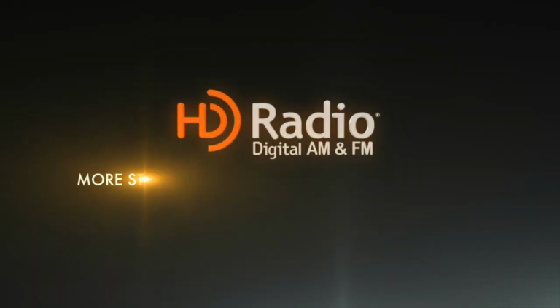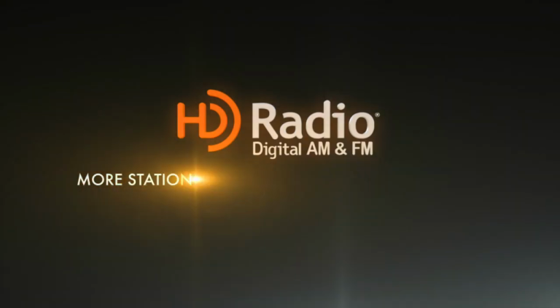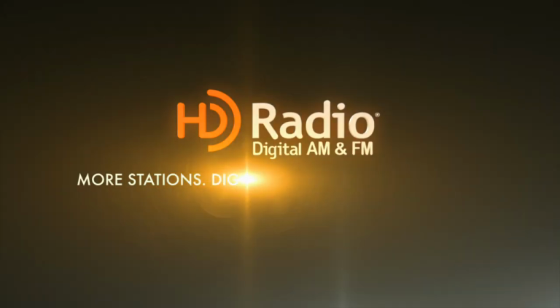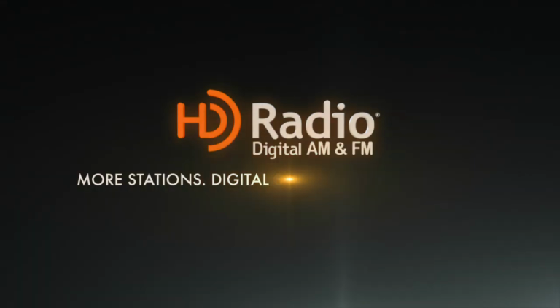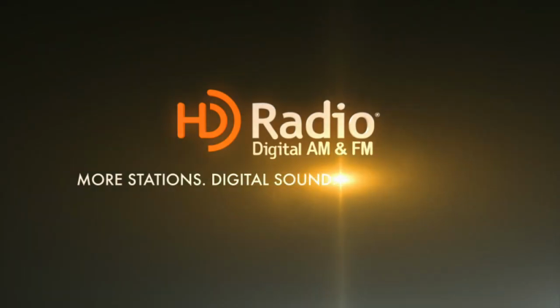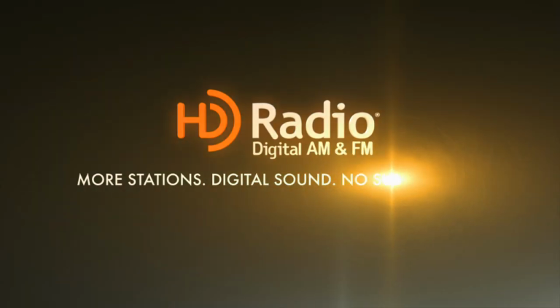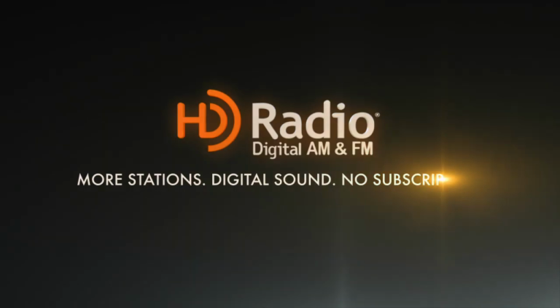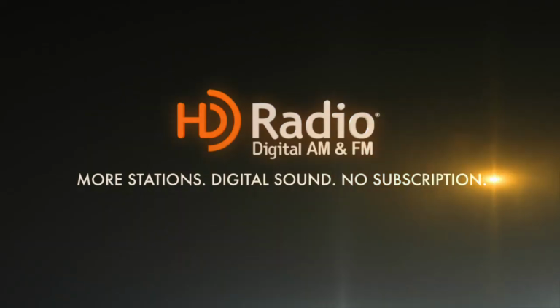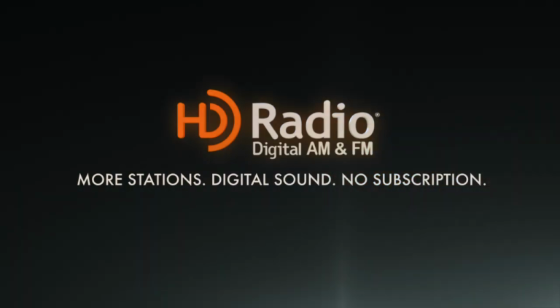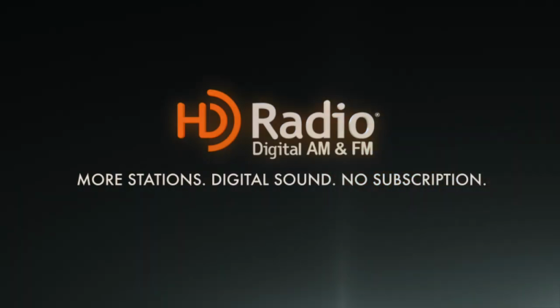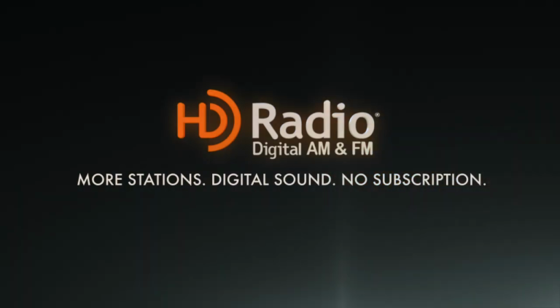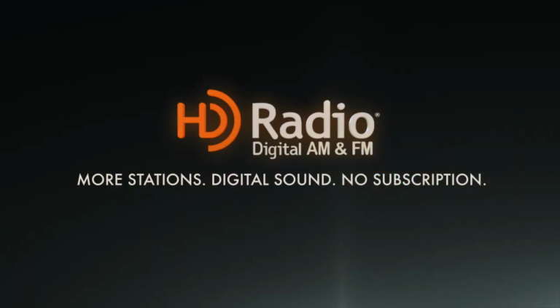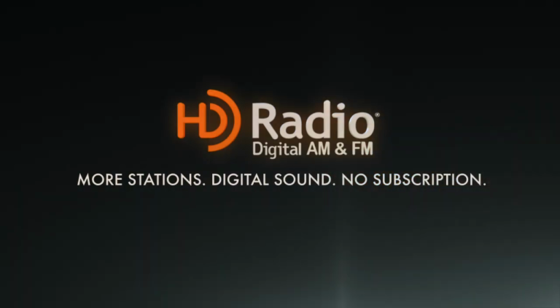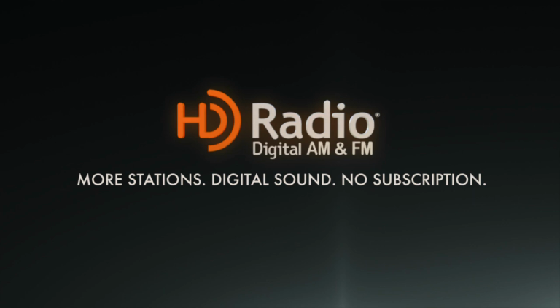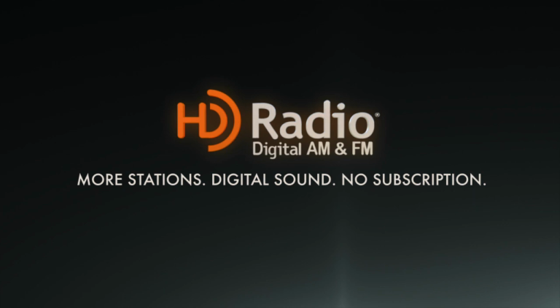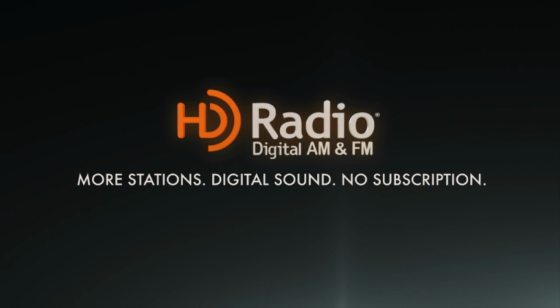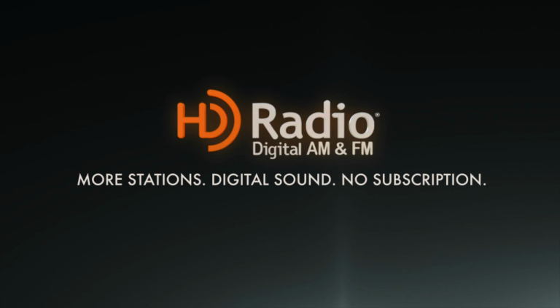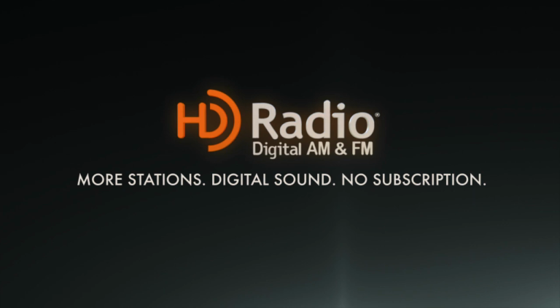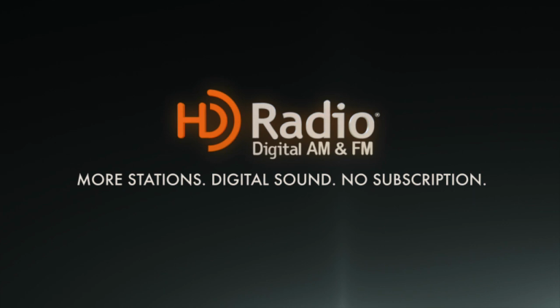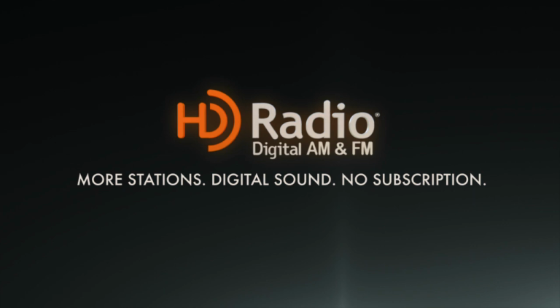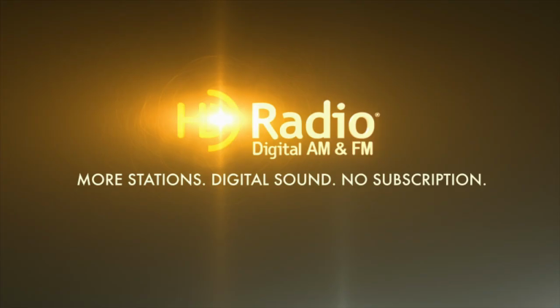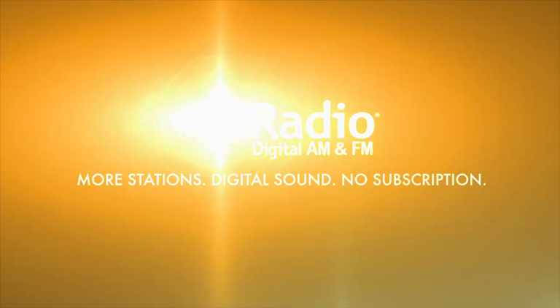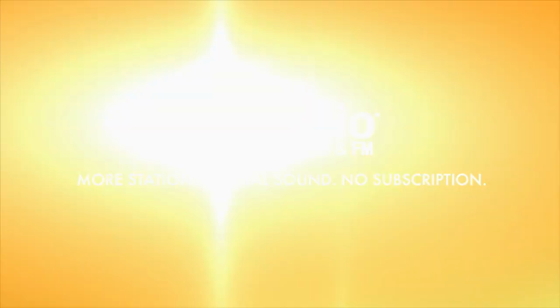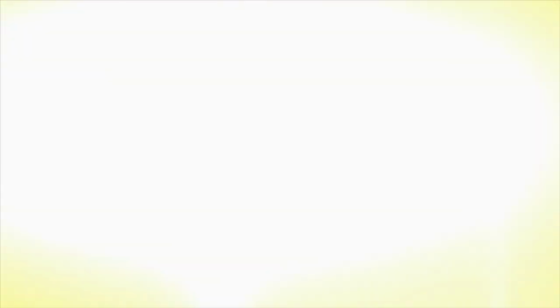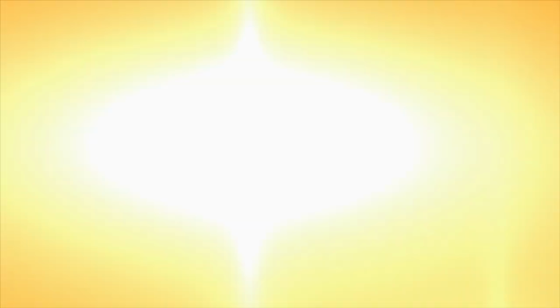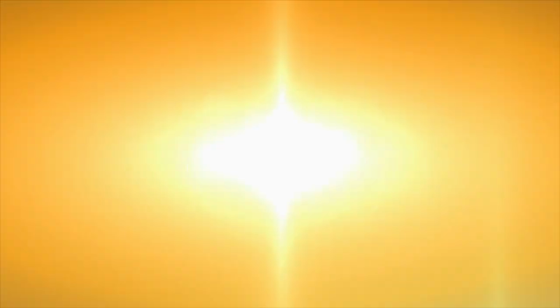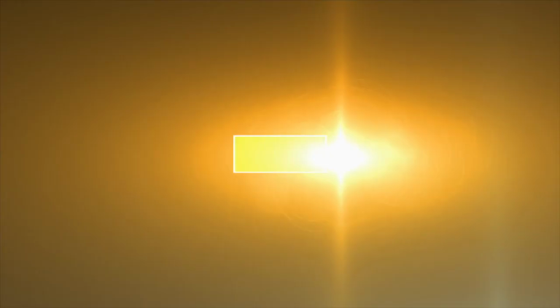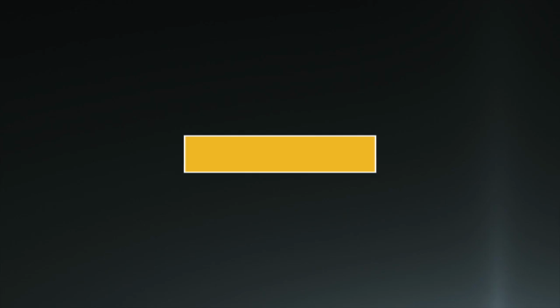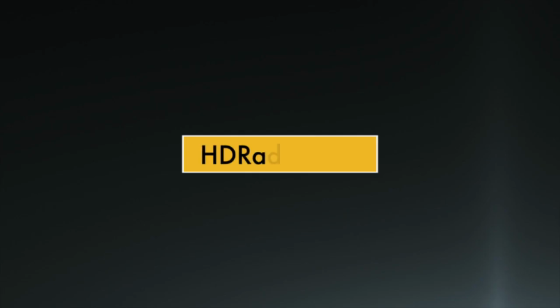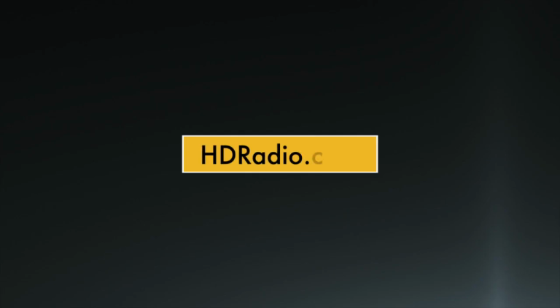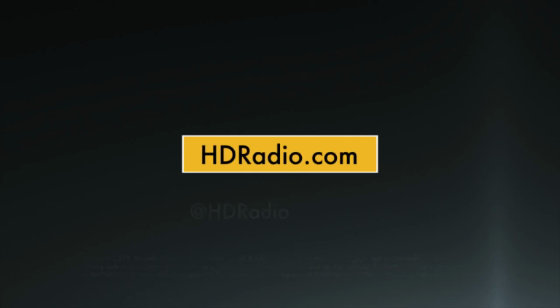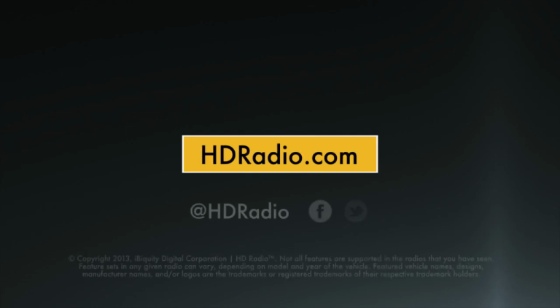it's more stations, digital sound, no subscription. Discover more at hdradio.com